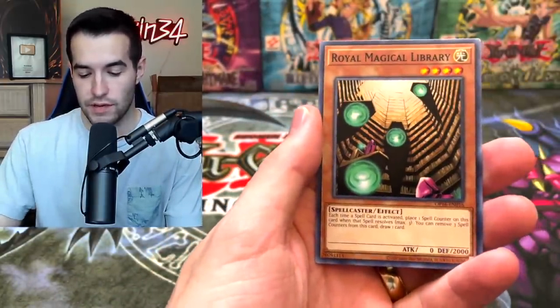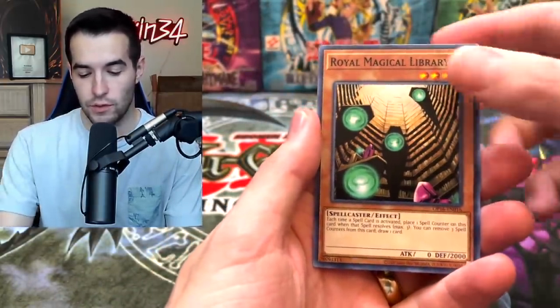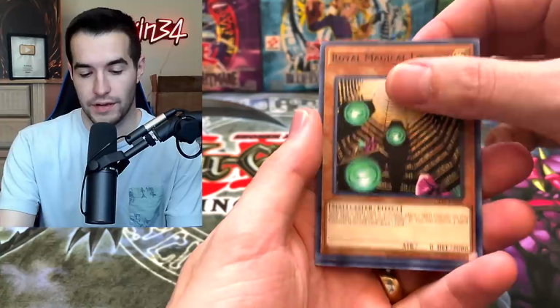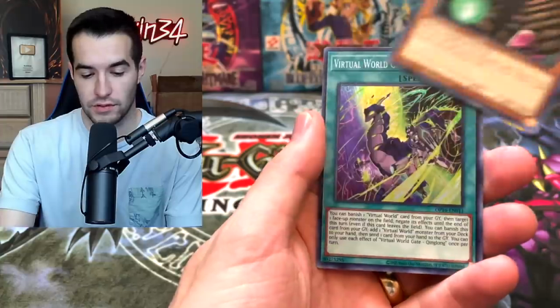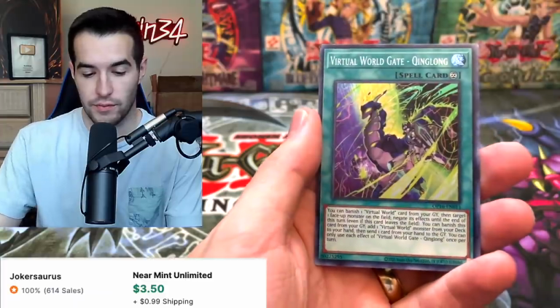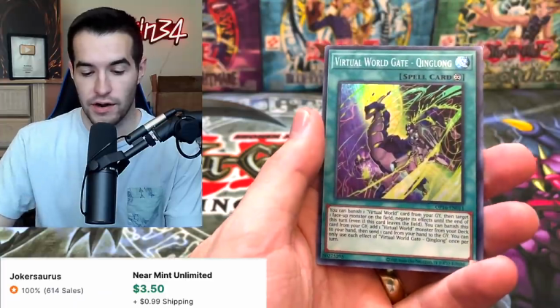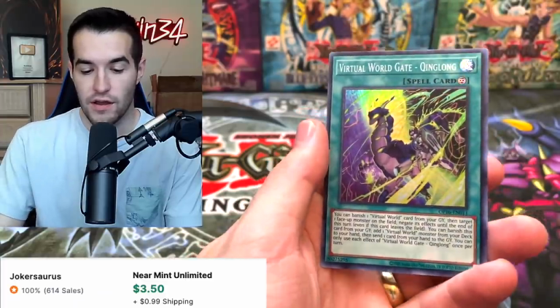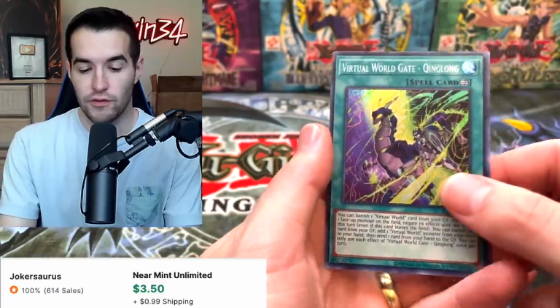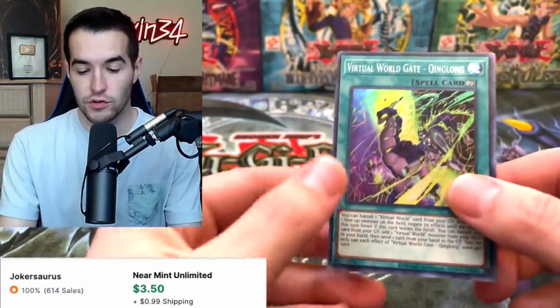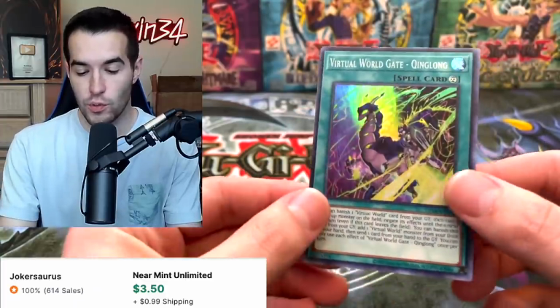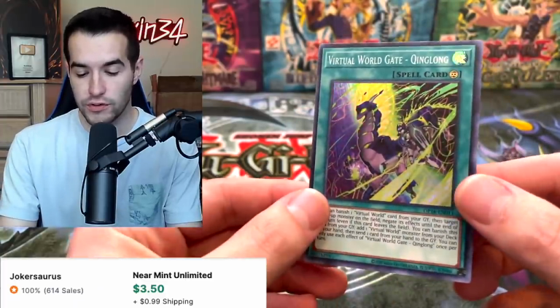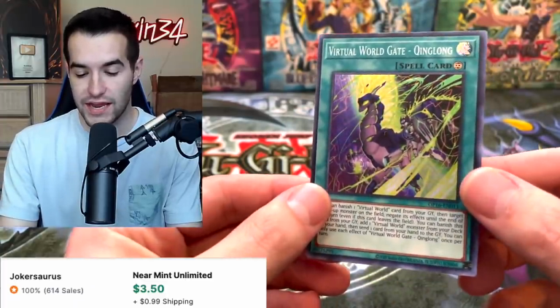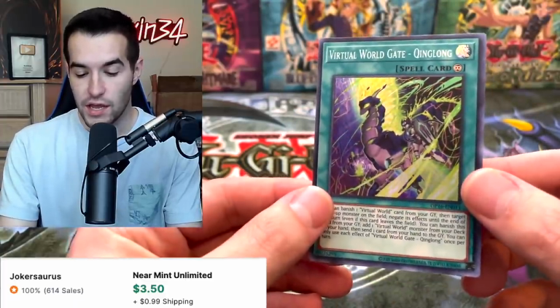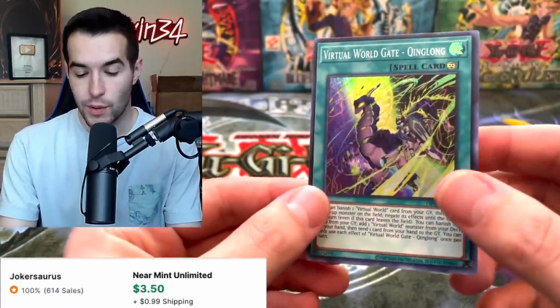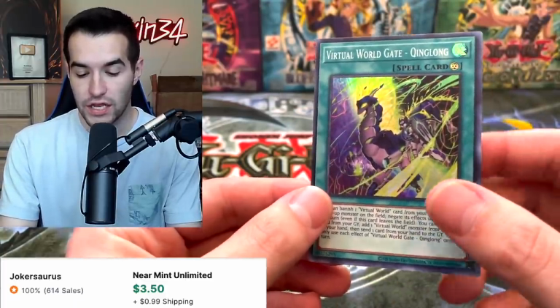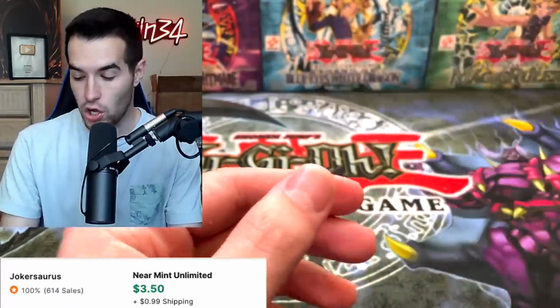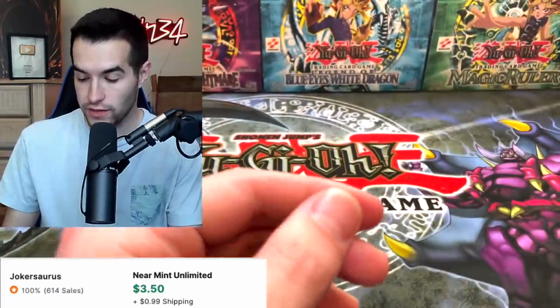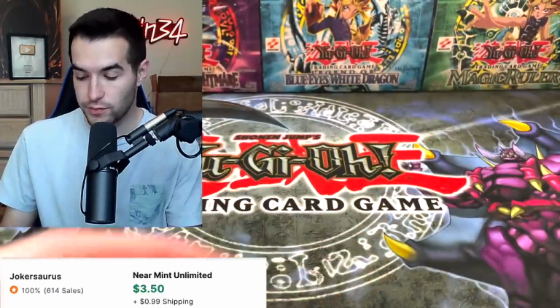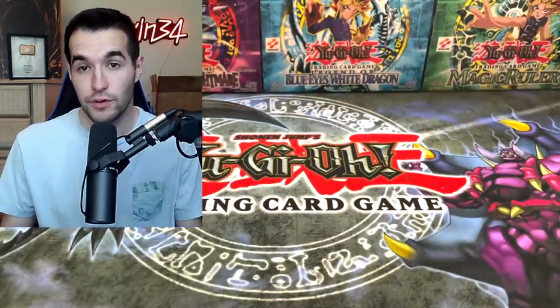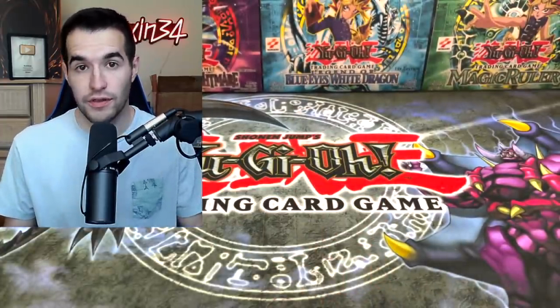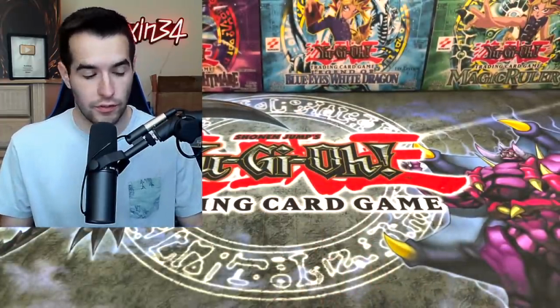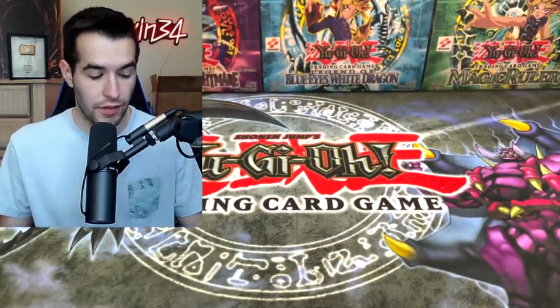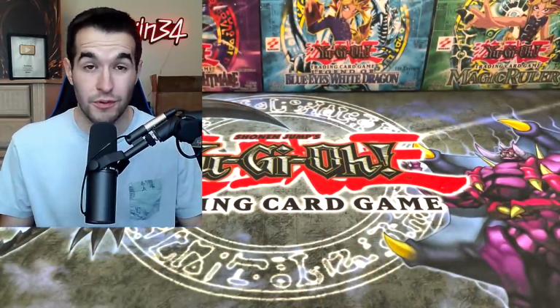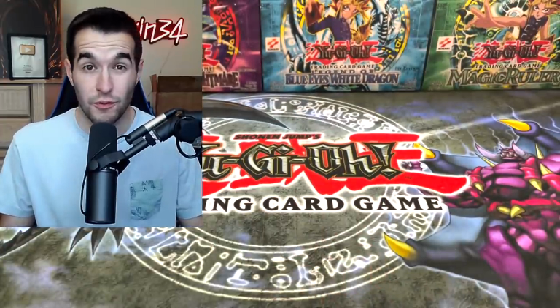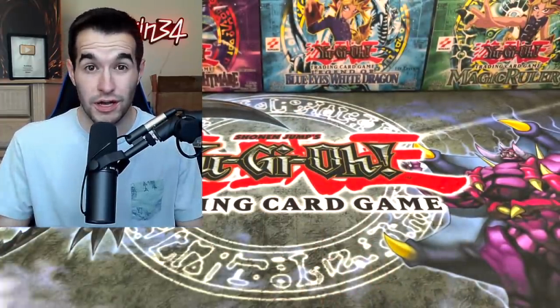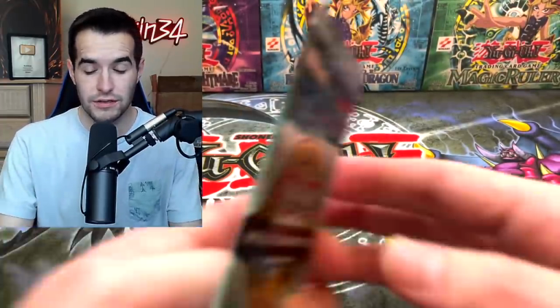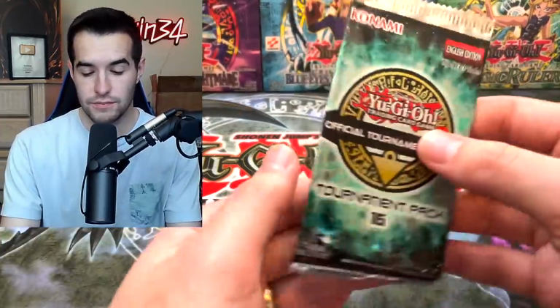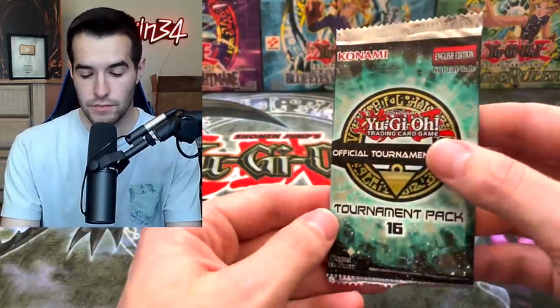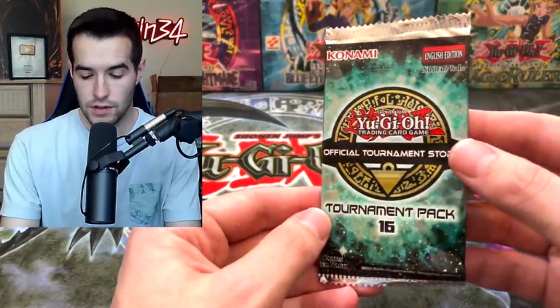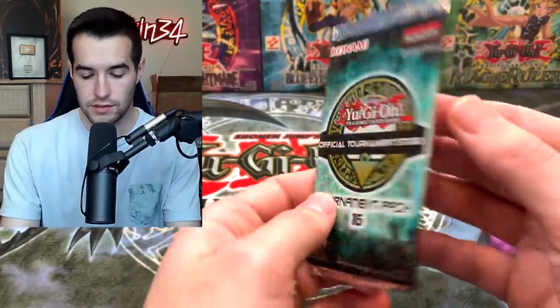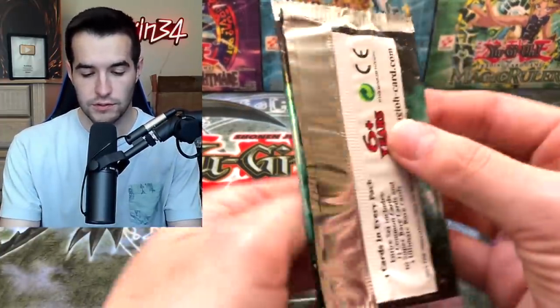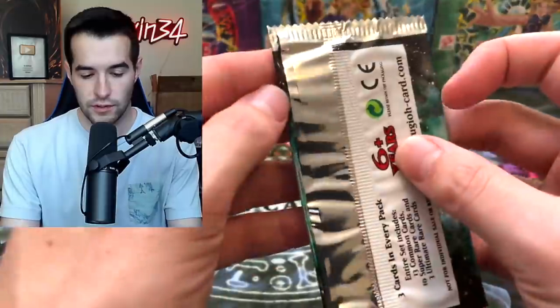We got the Royal Magical Library, Virtual World Gate Quinglong — that's a pretty good one, I think it's about $3-$4. Let's go into another one, then we will go into the Duelist Pack Special Edition.